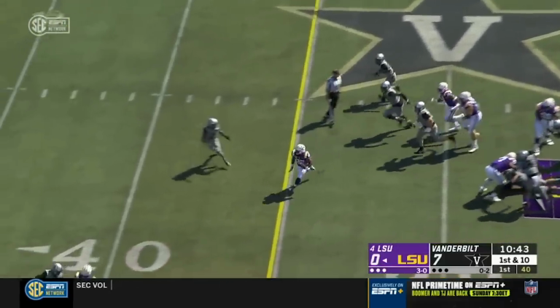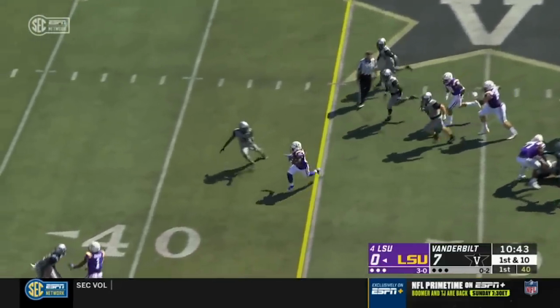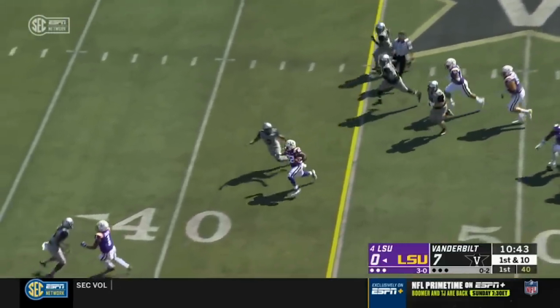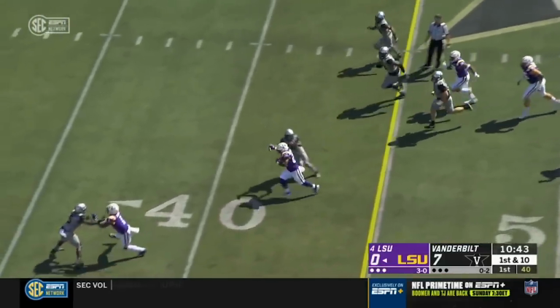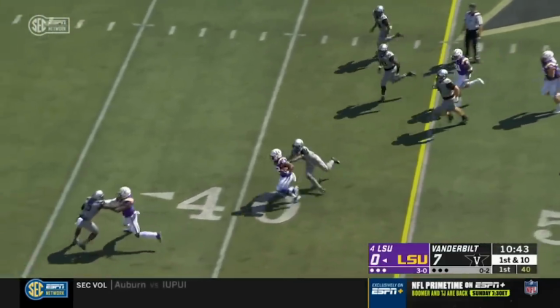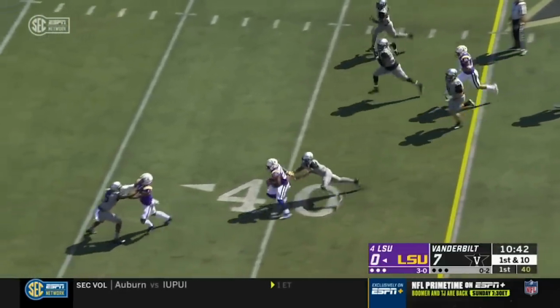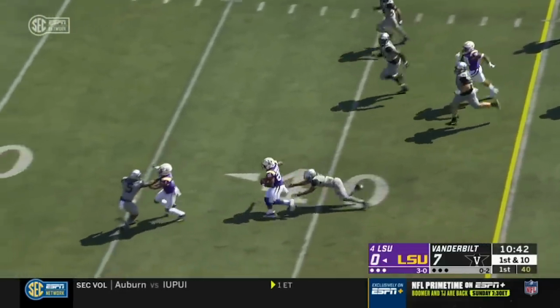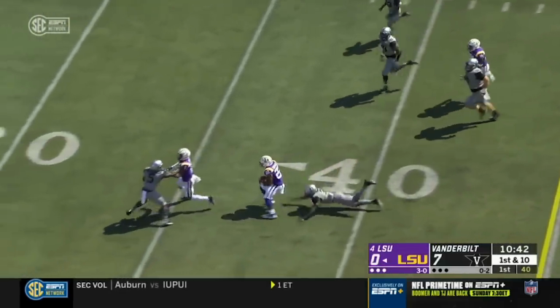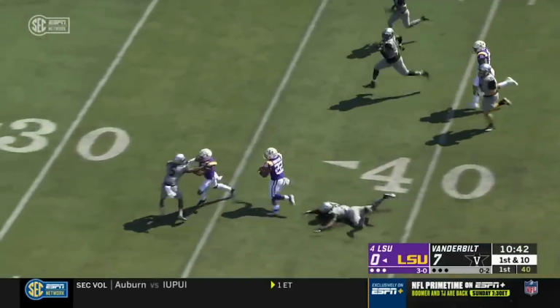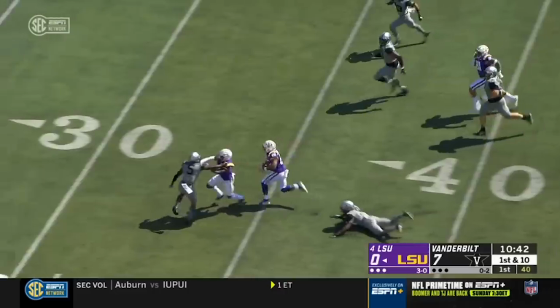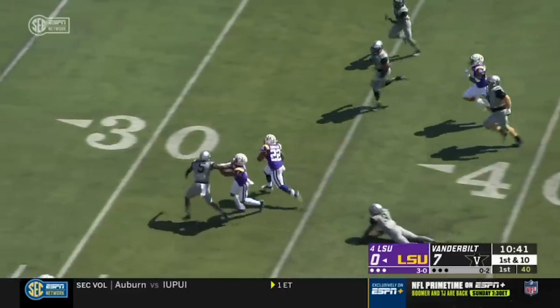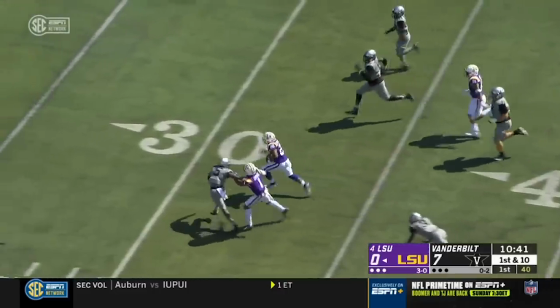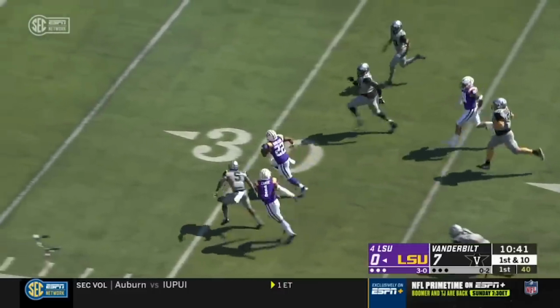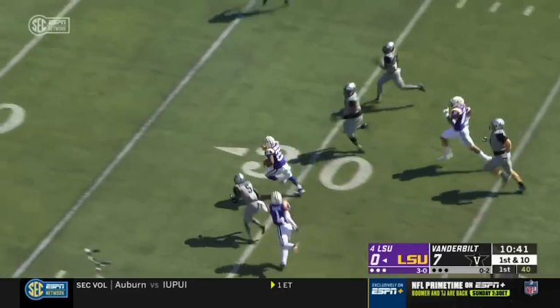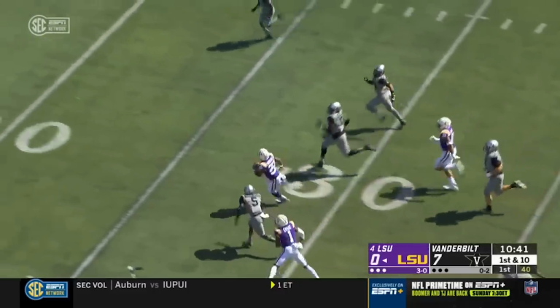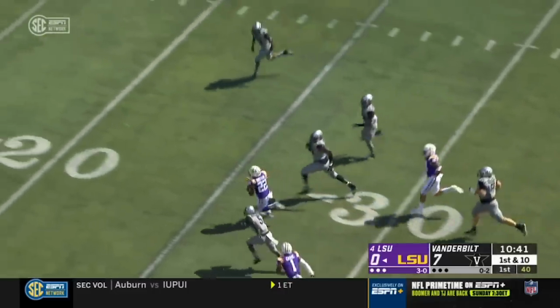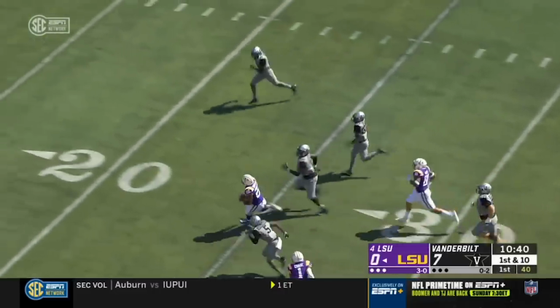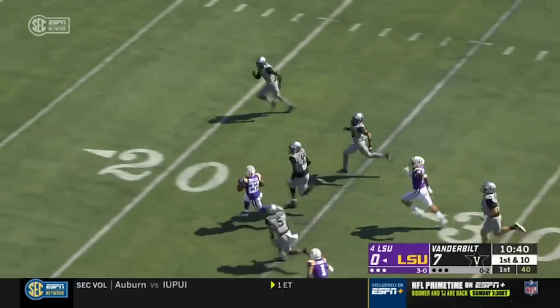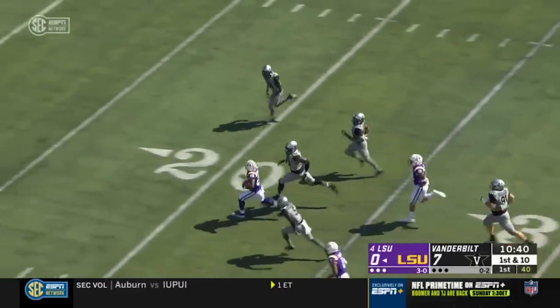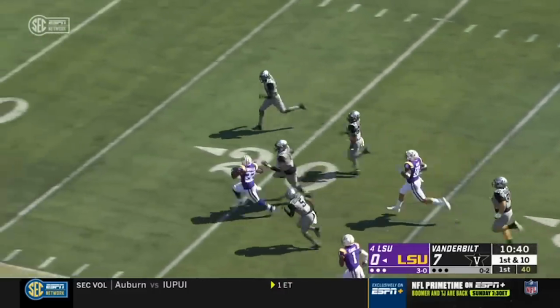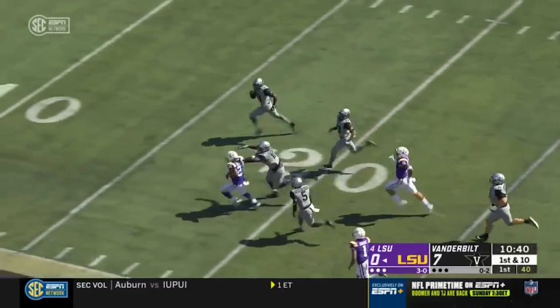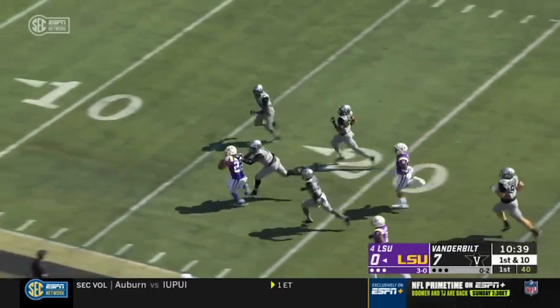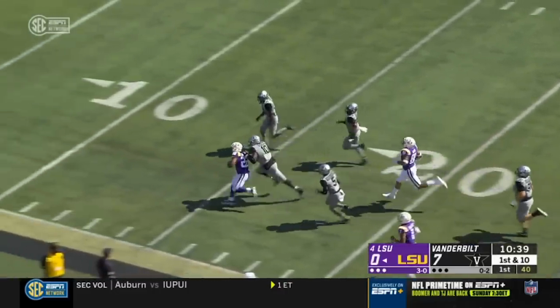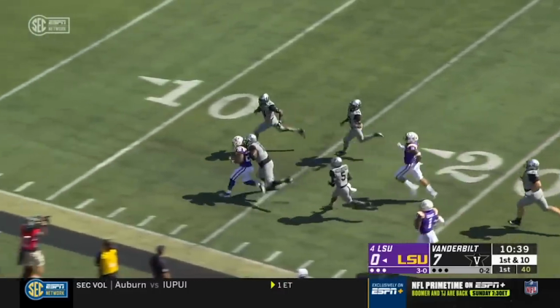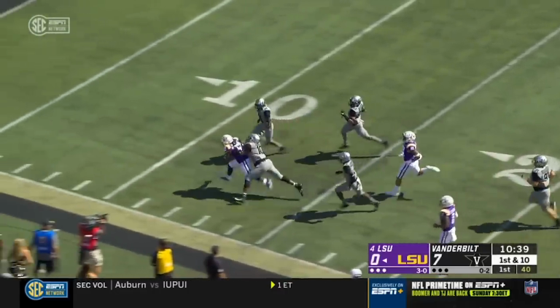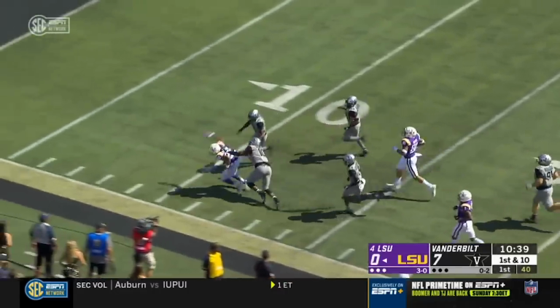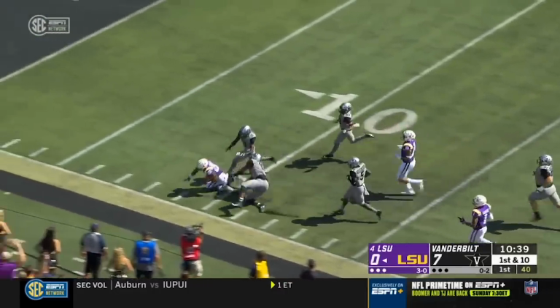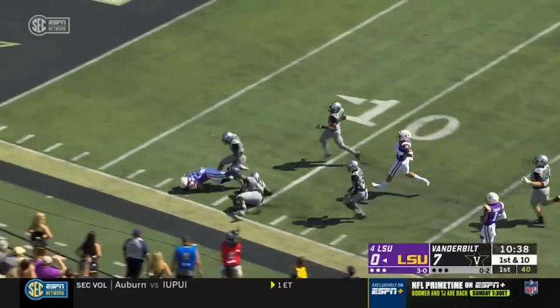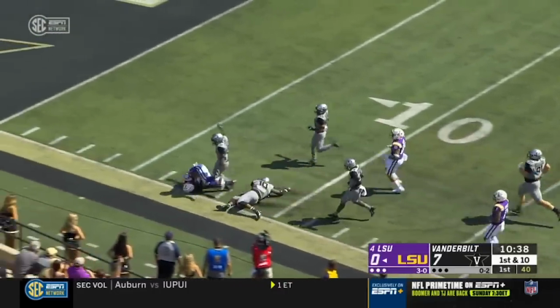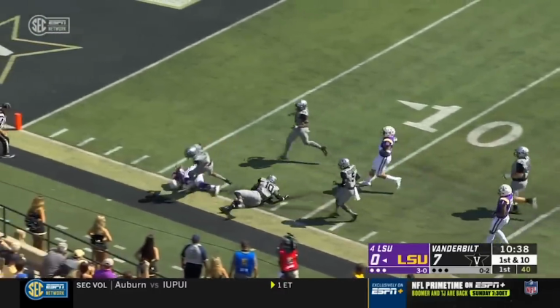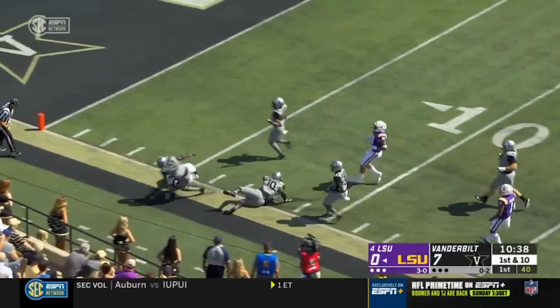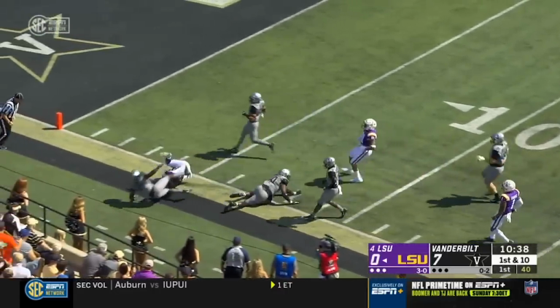Here's Edwards-Hilaire with a big gain. He's down the numbers and finally tracked down from behind.